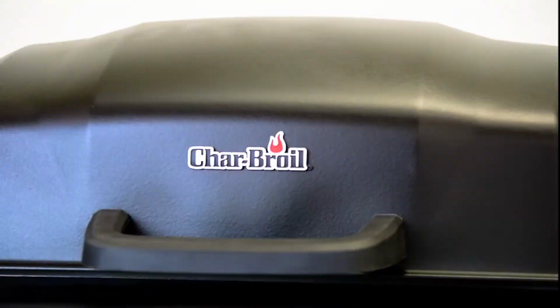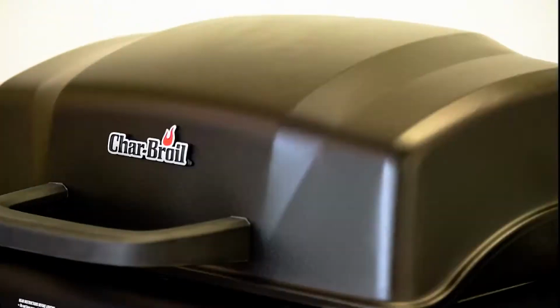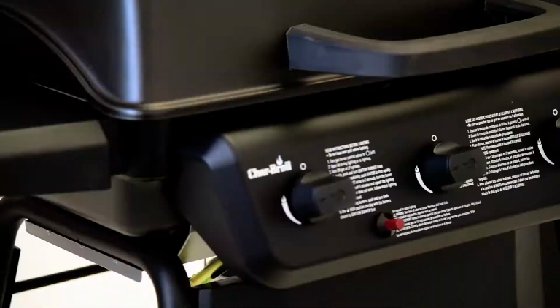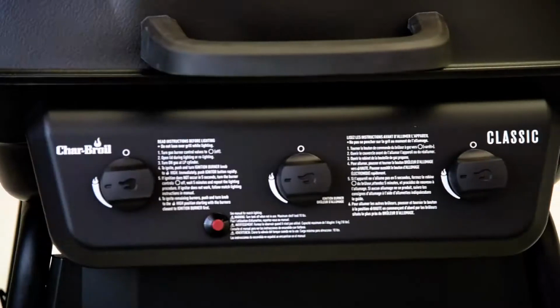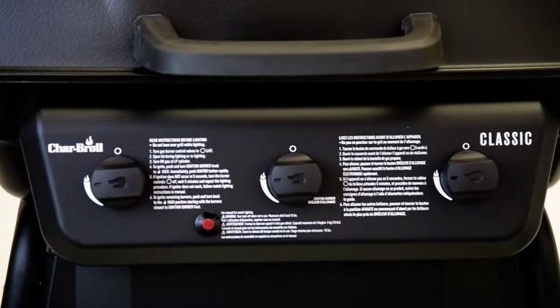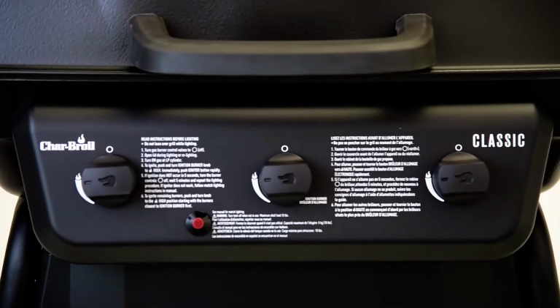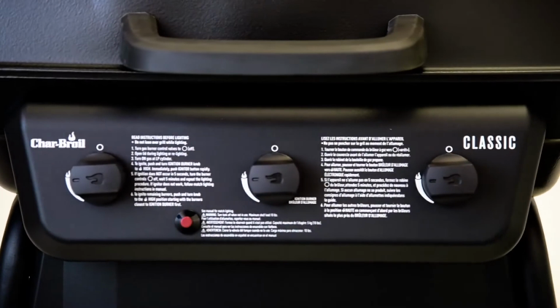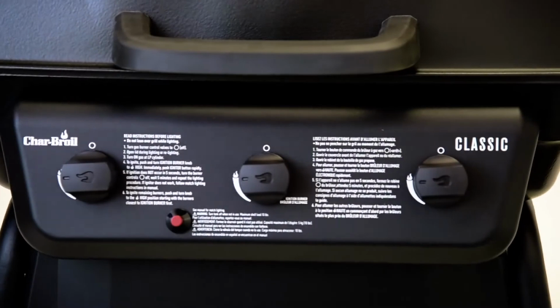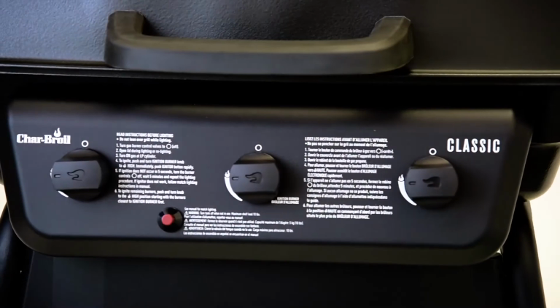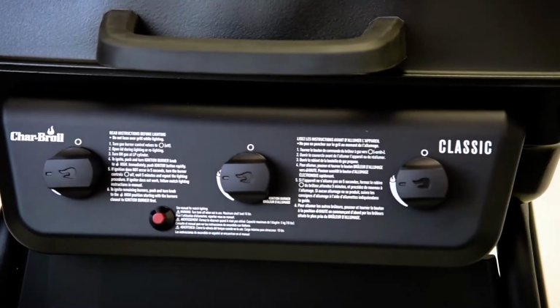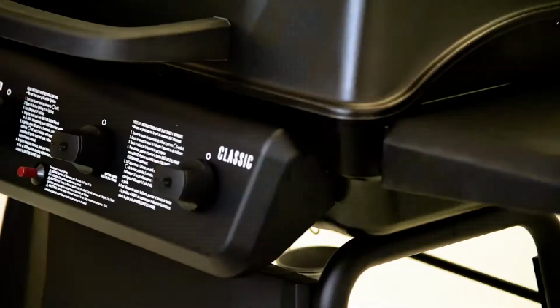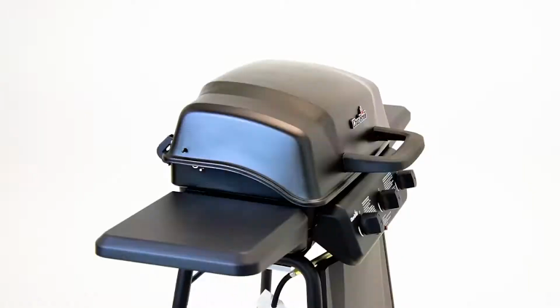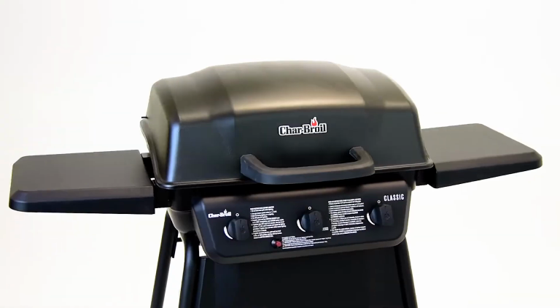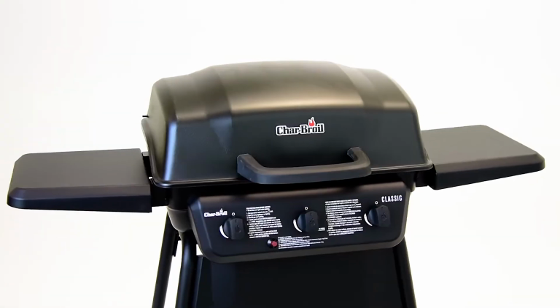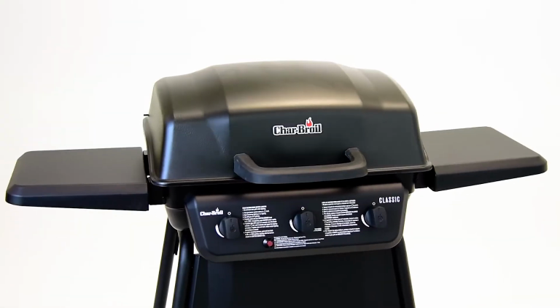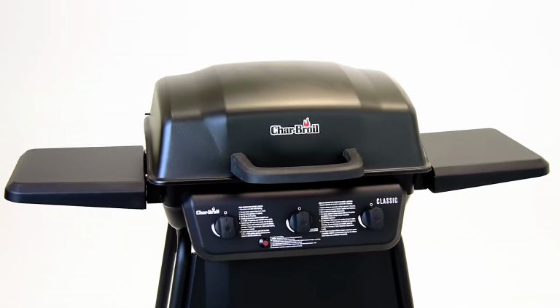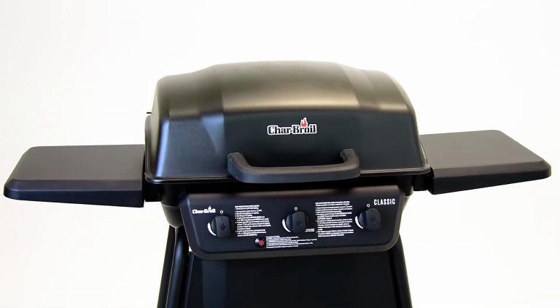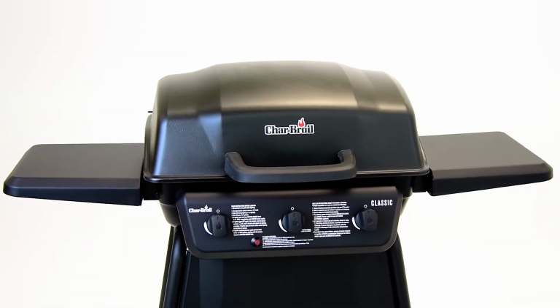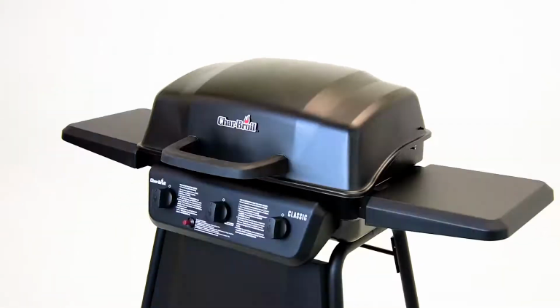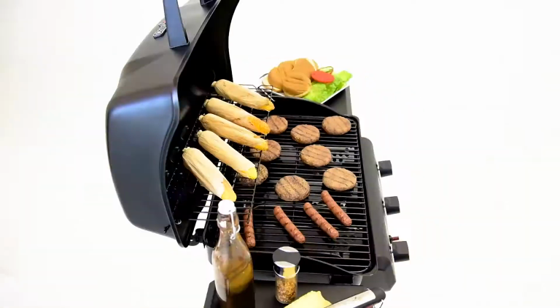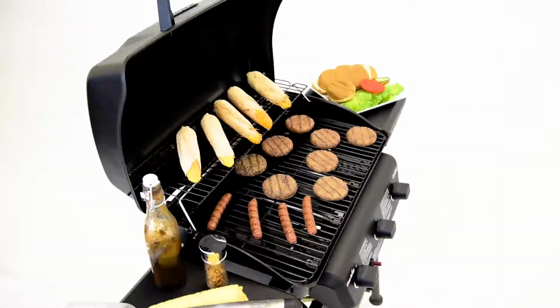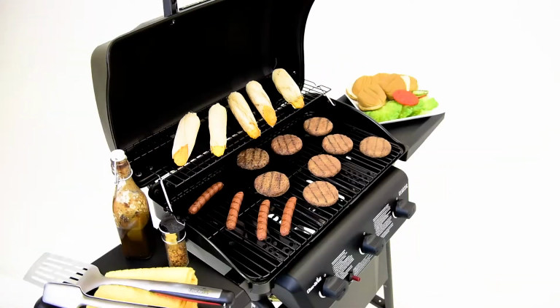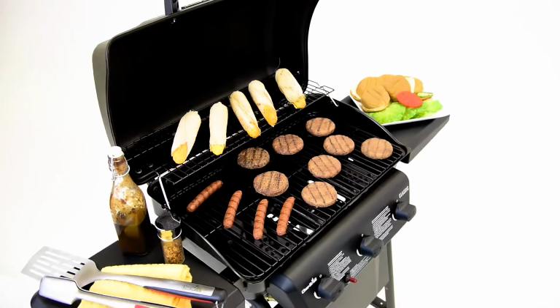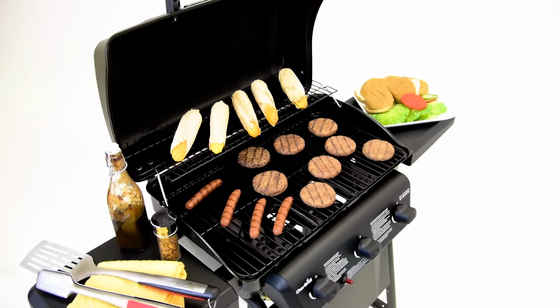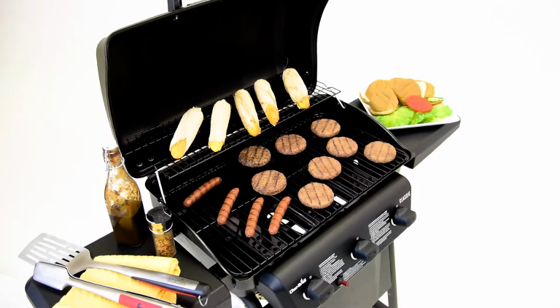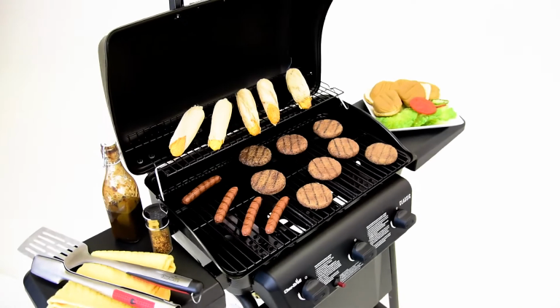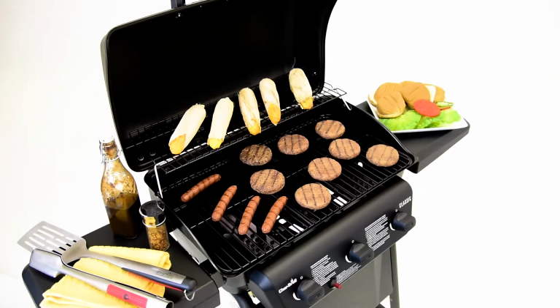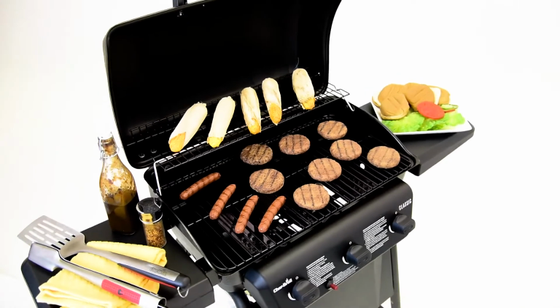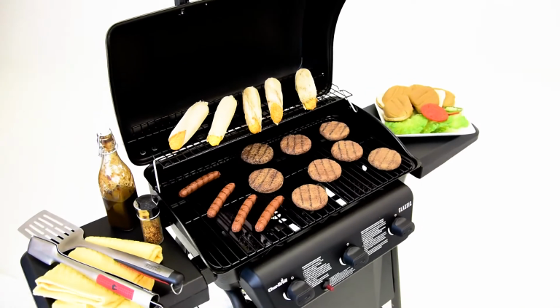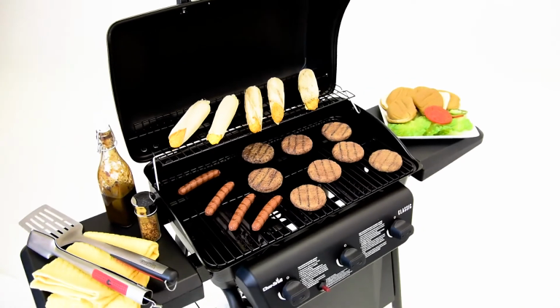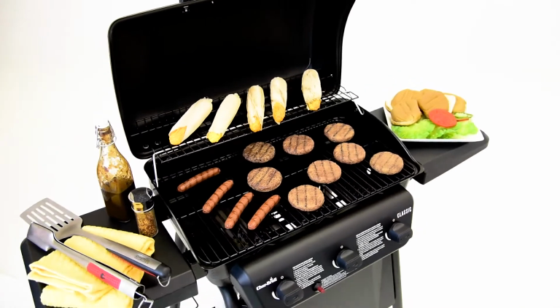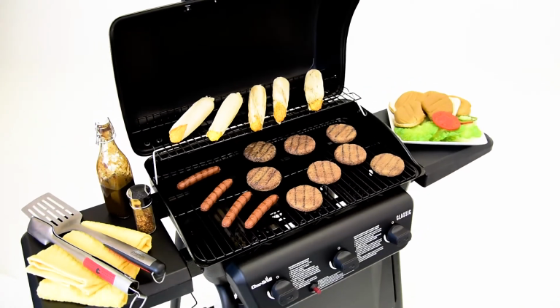The Char-Broil Classic Gas Grill is a smart and affordable choice to get your next cookout started.